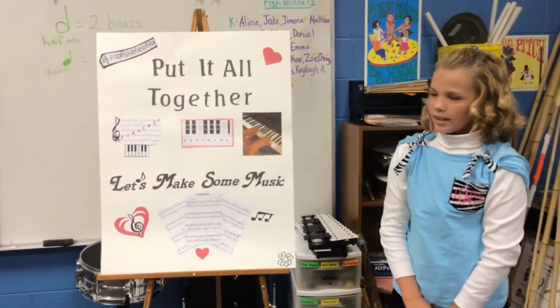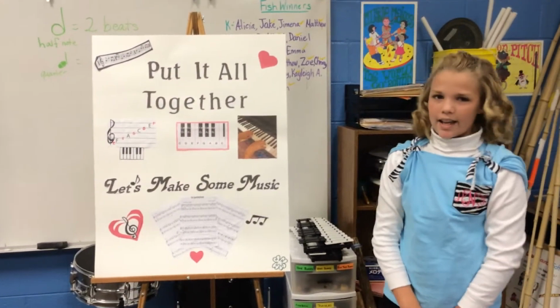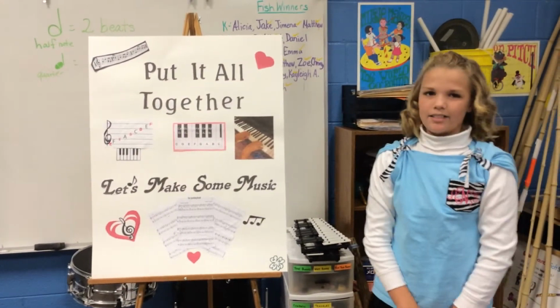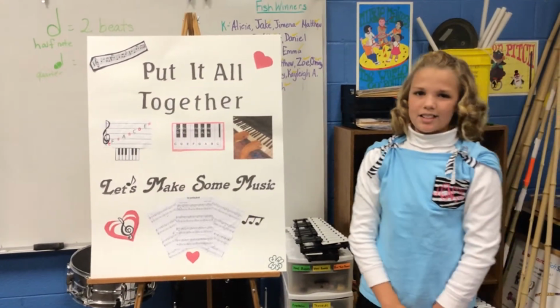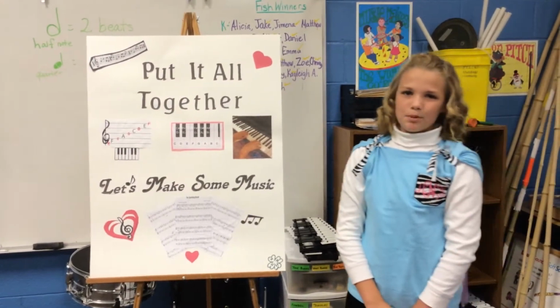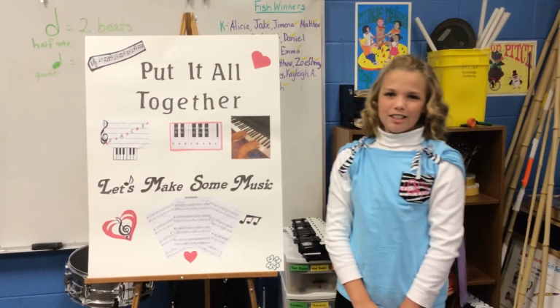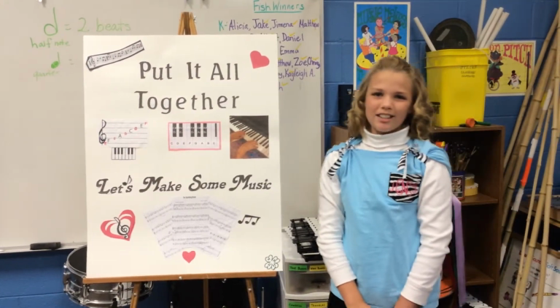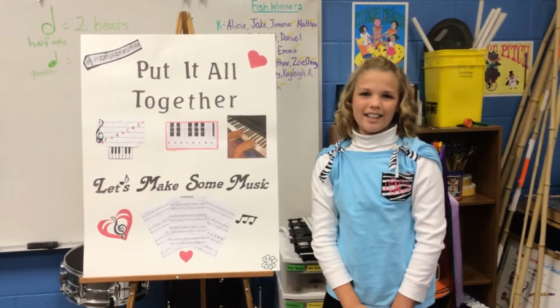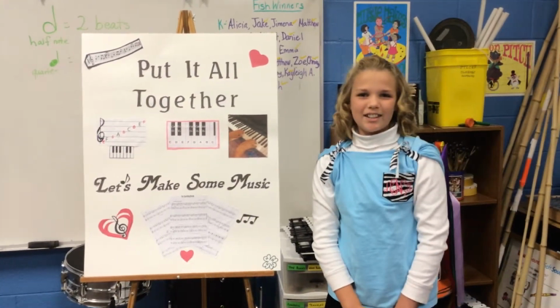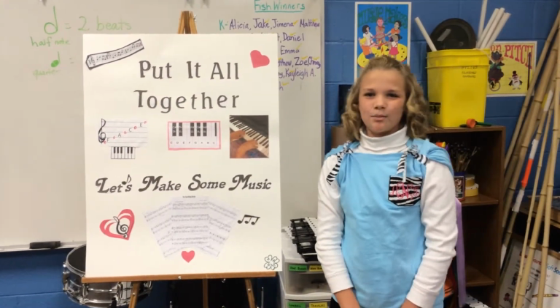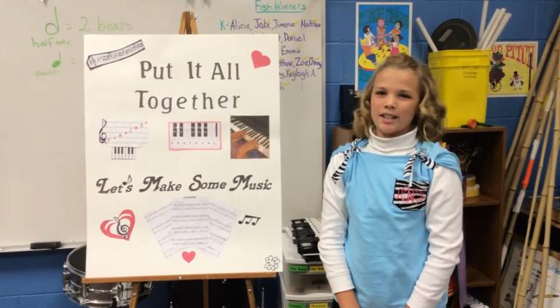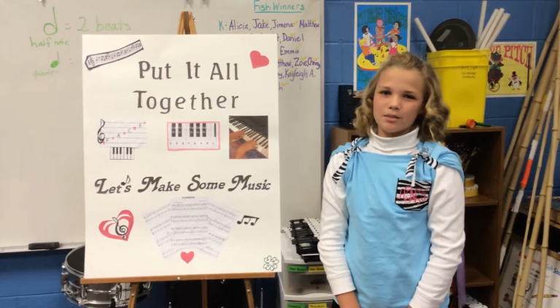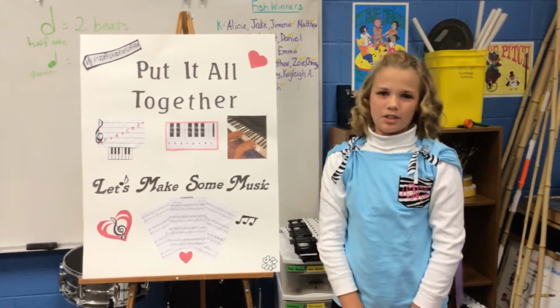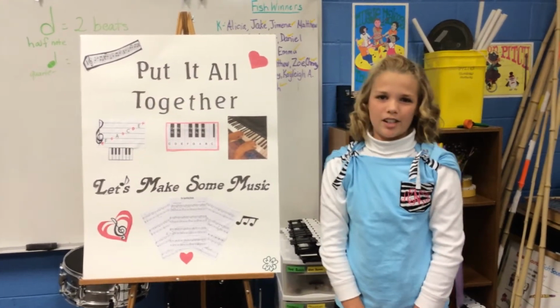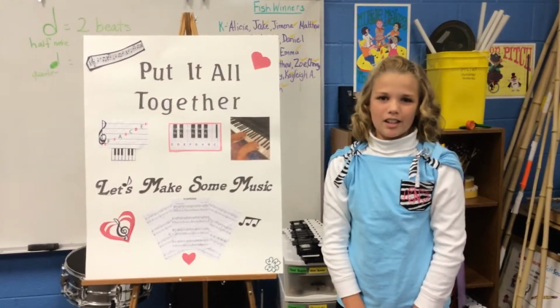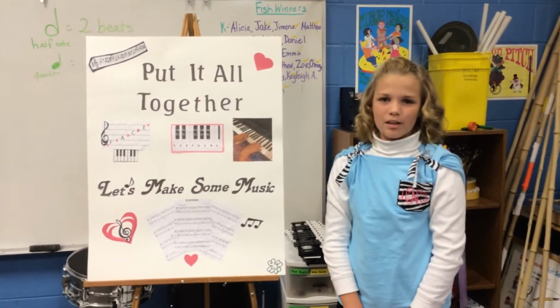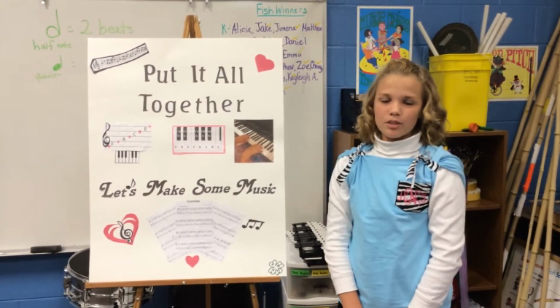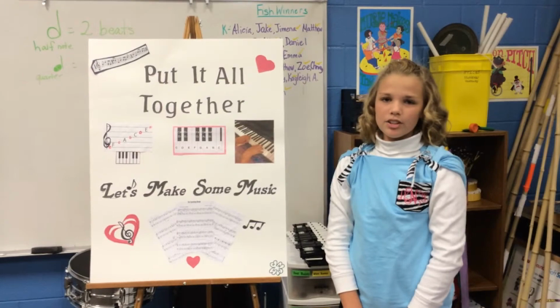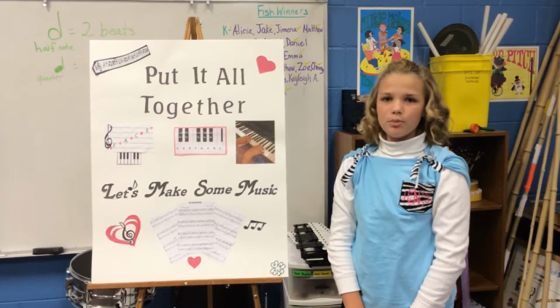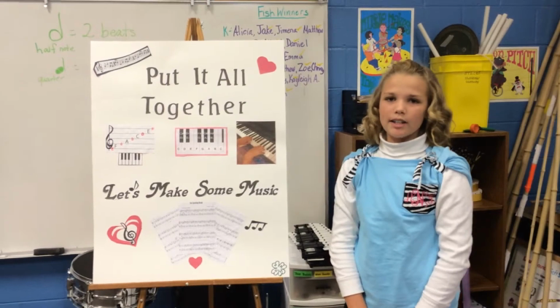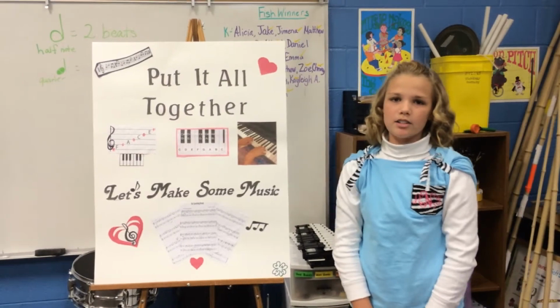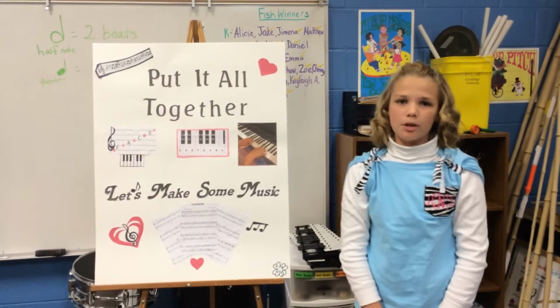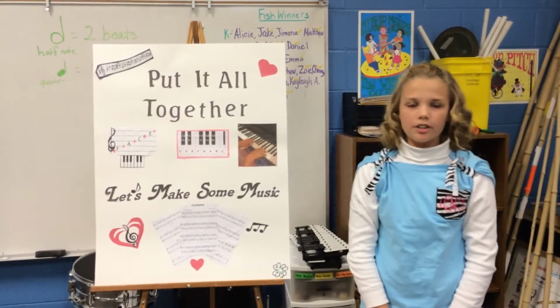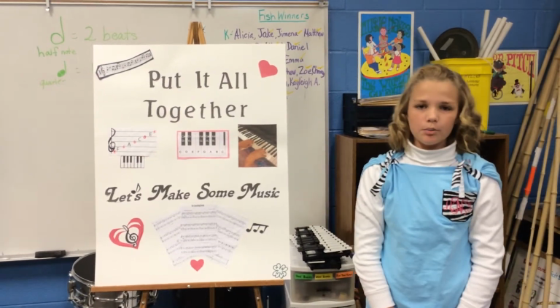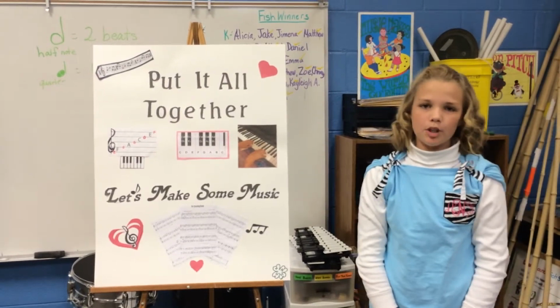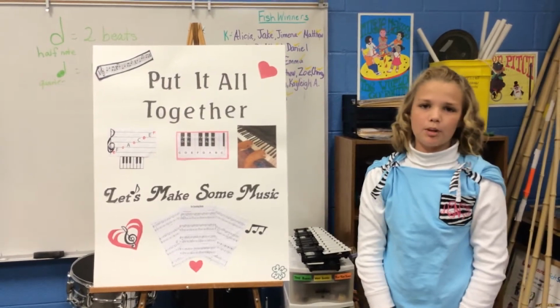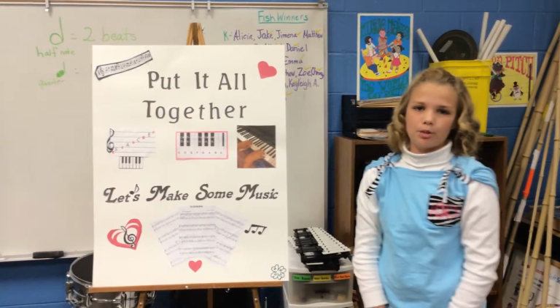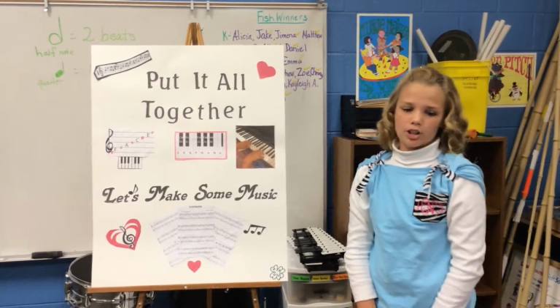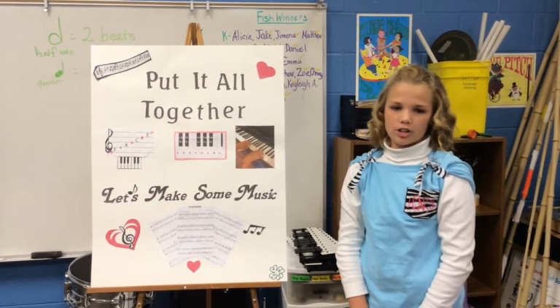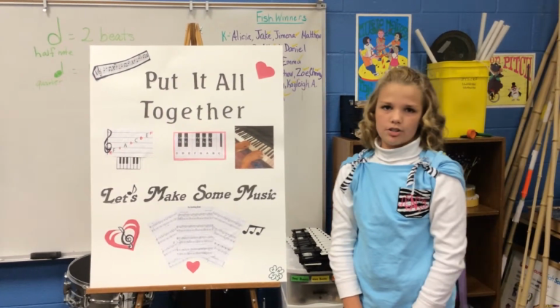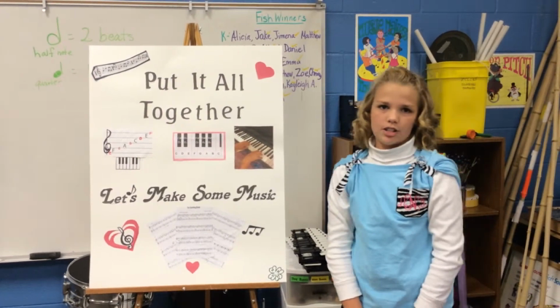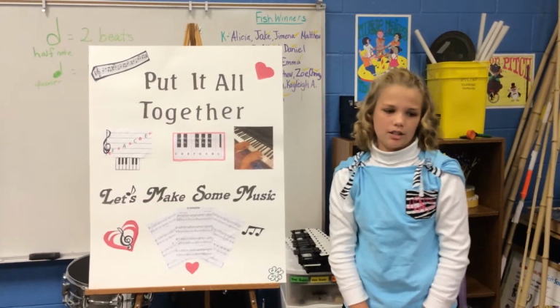Now, let's put it all together and make some music. I'm going to play the Sparkling Break by Margaret Goldstein.